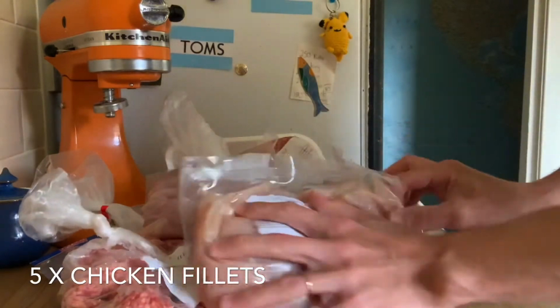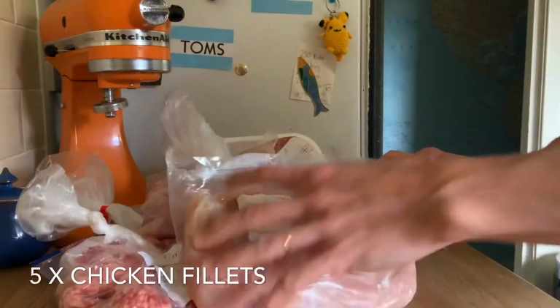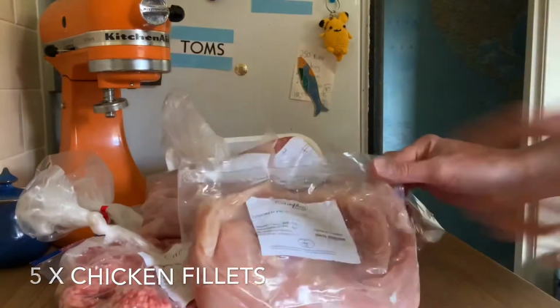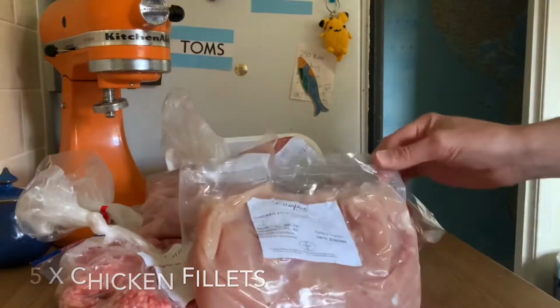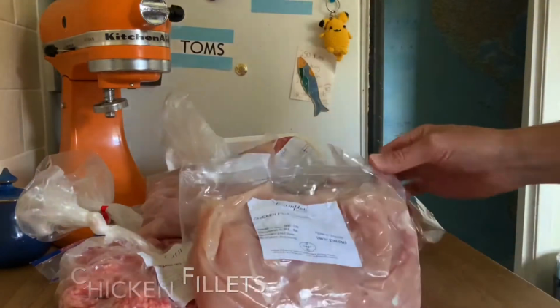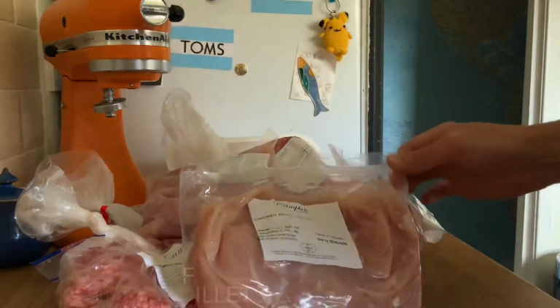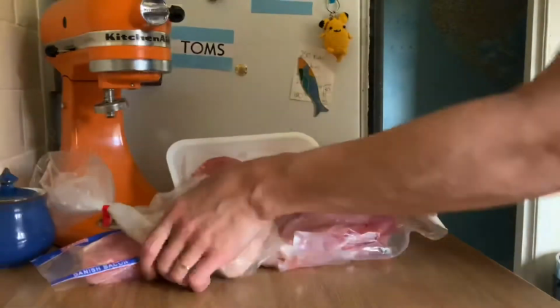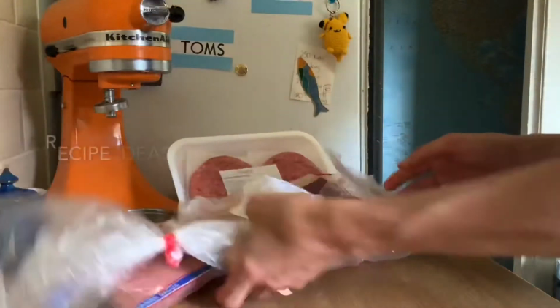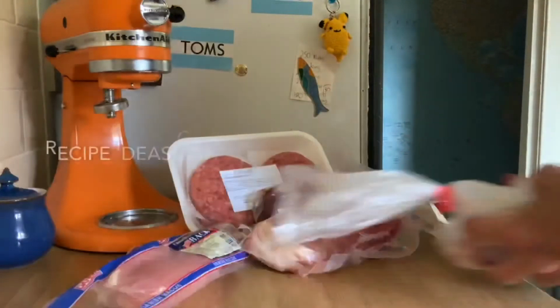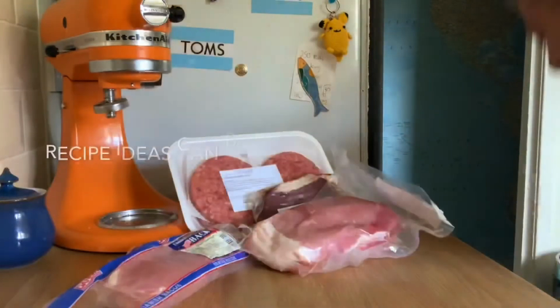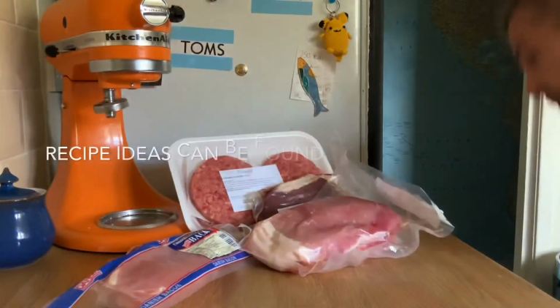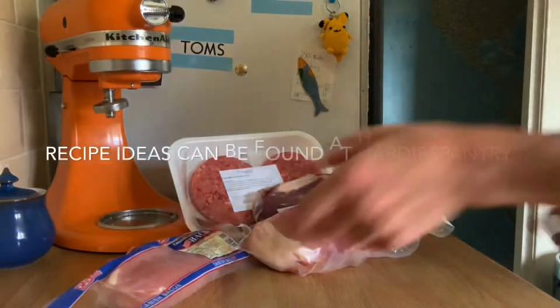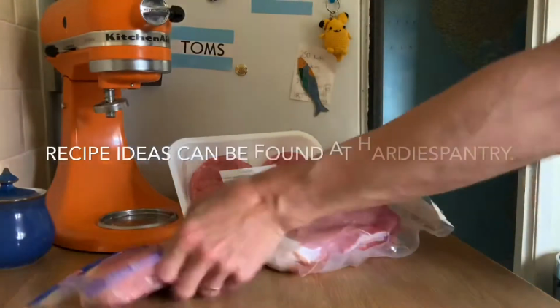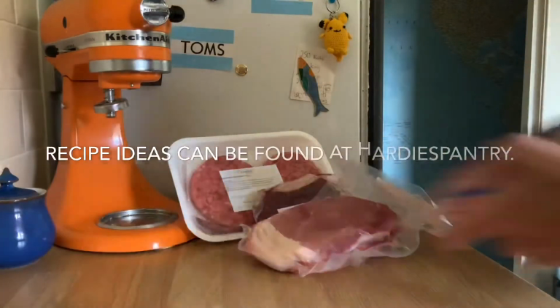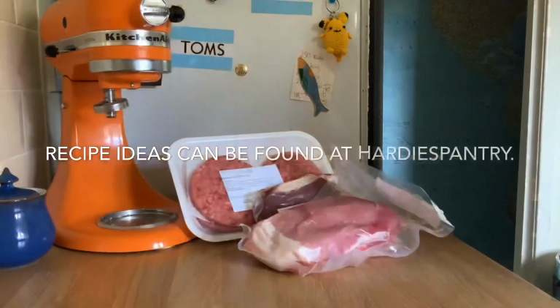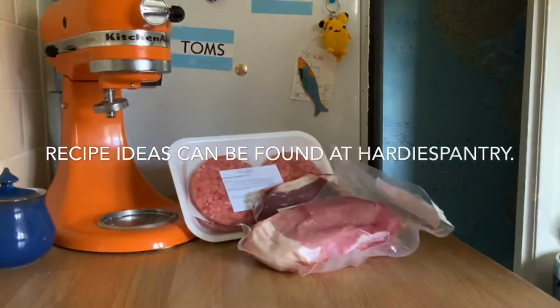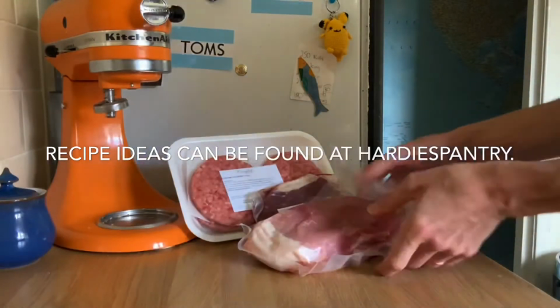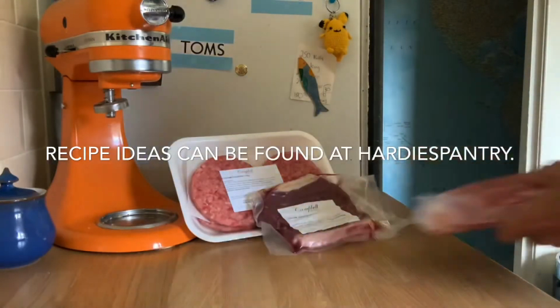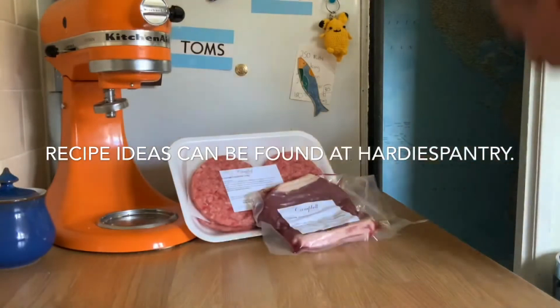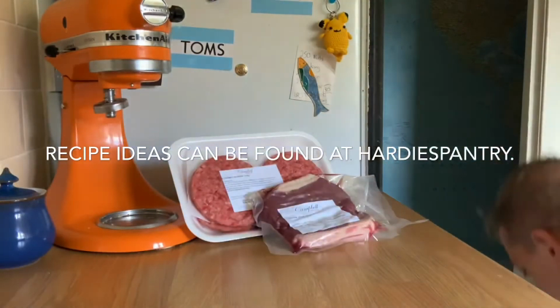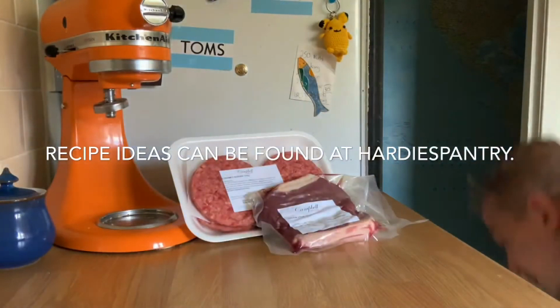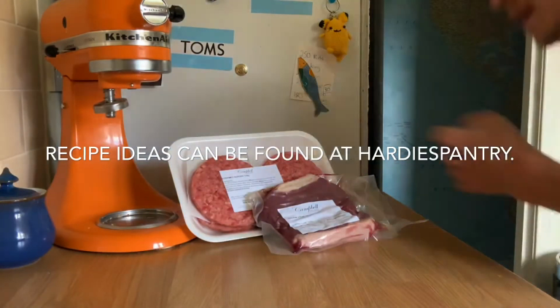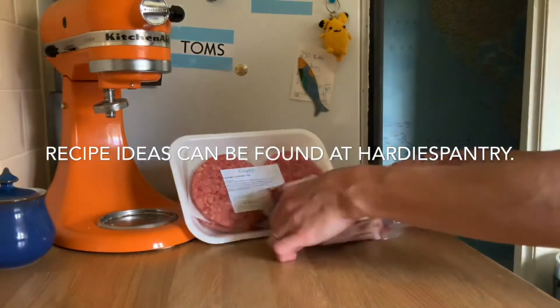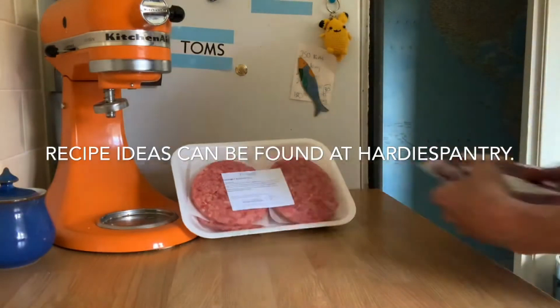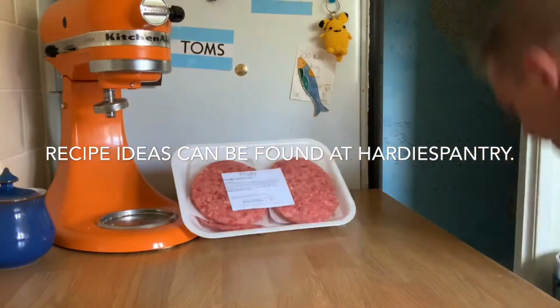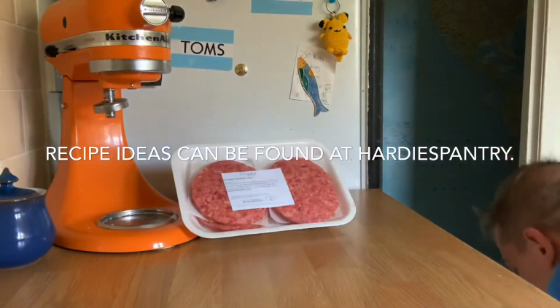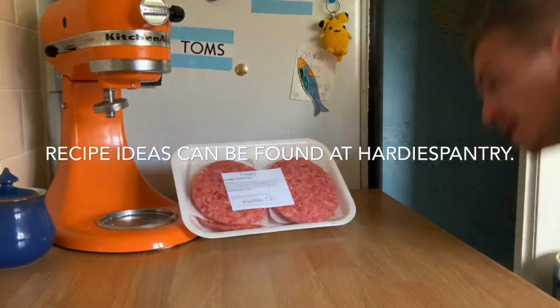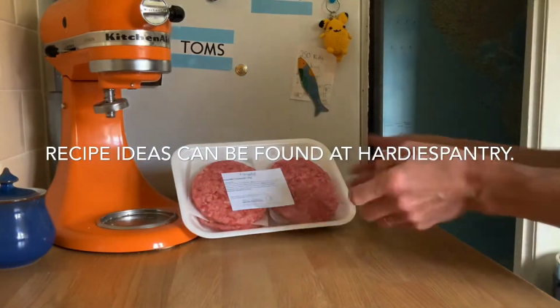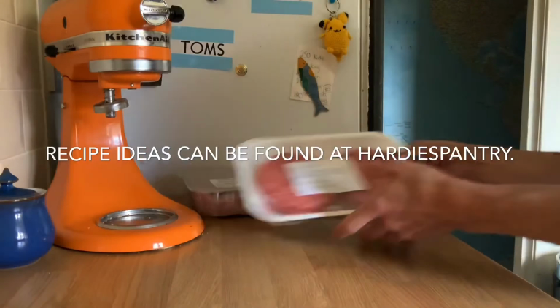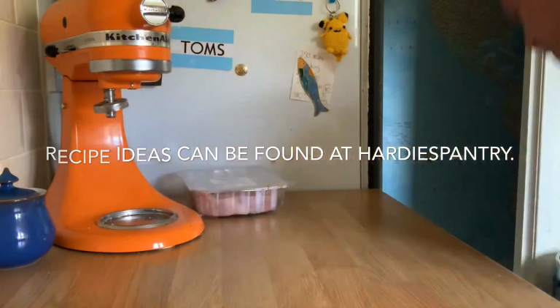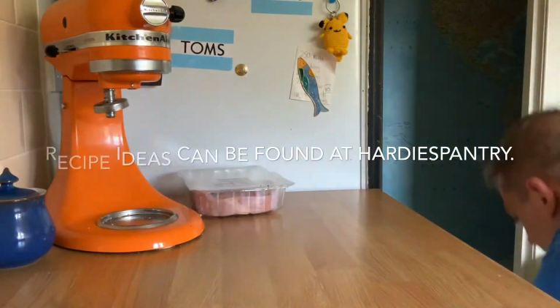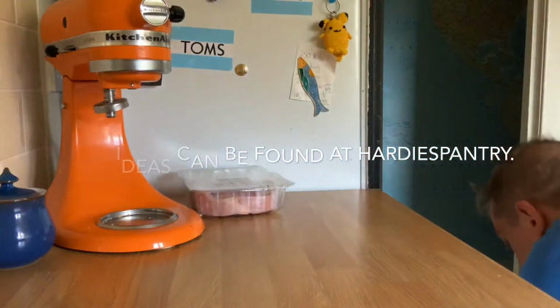Such great value for money. For recipe ideas go to Hardy's Pantry. Thanks for watching.